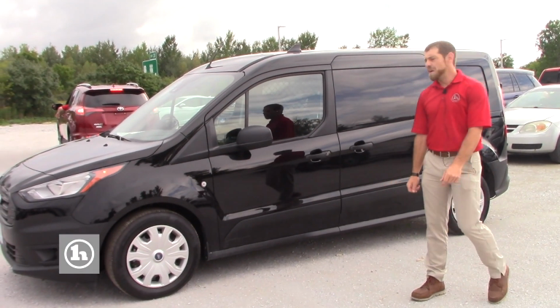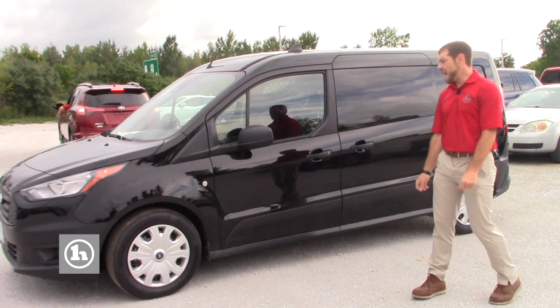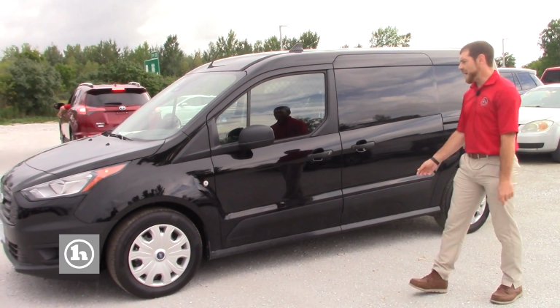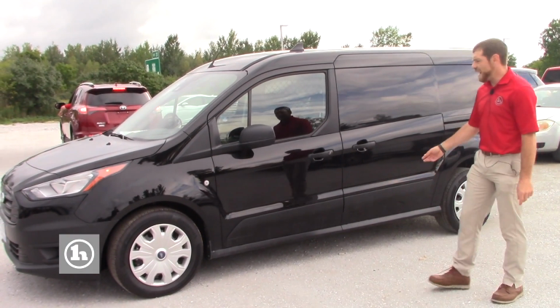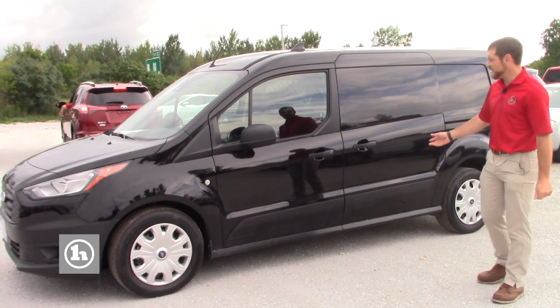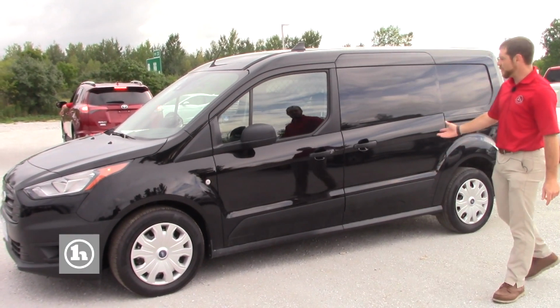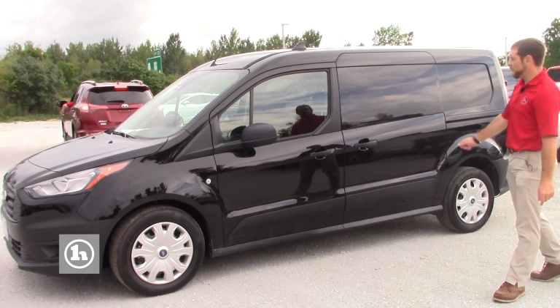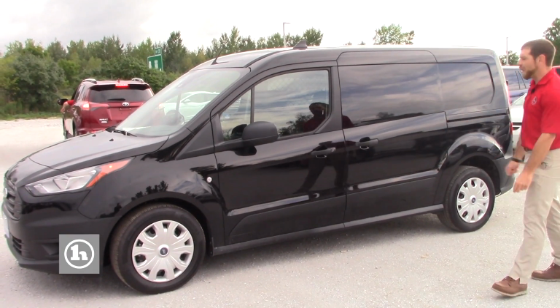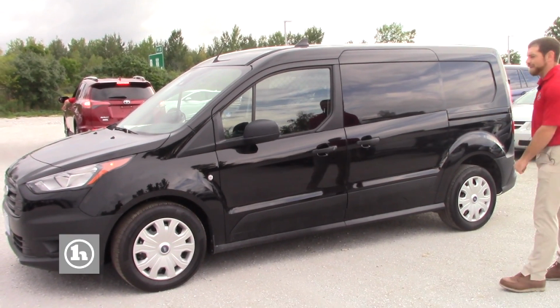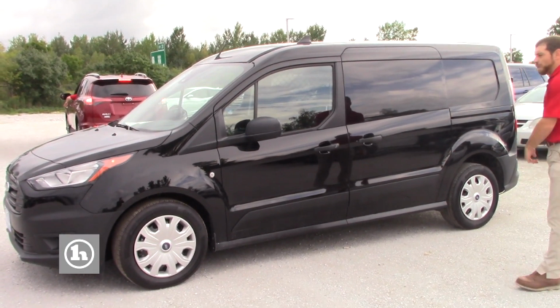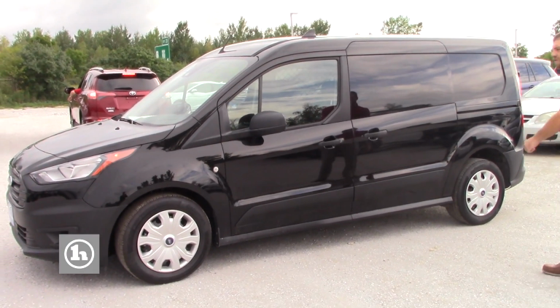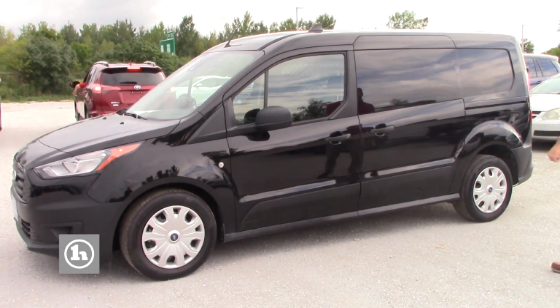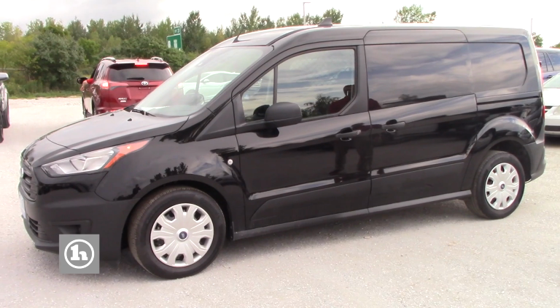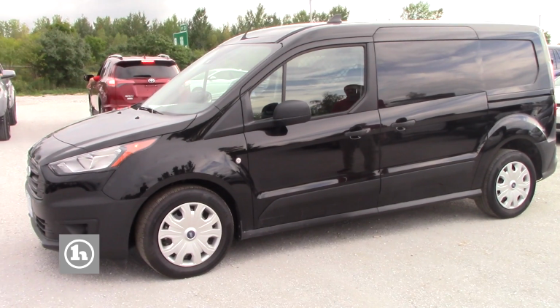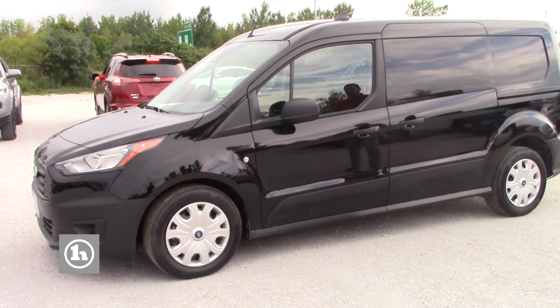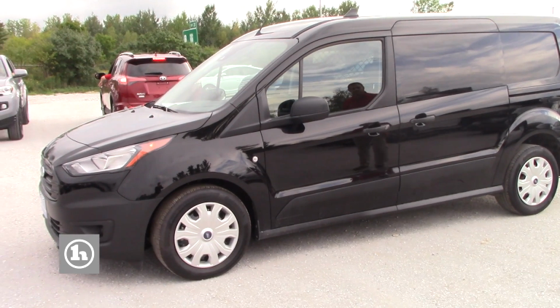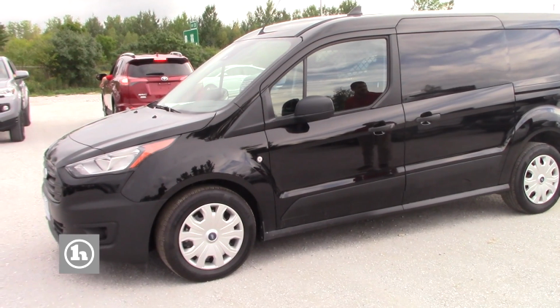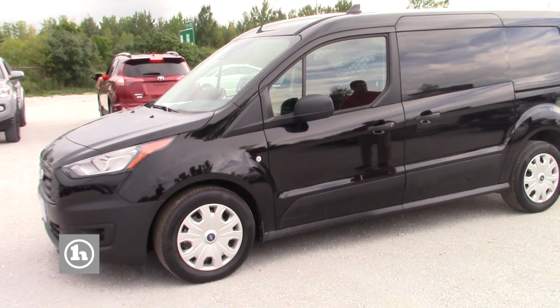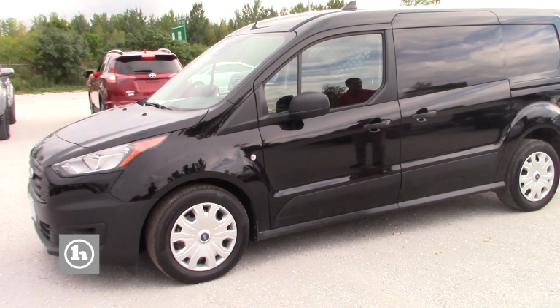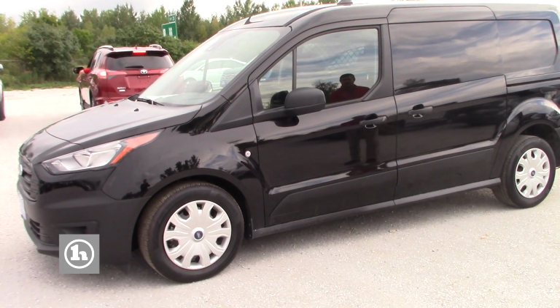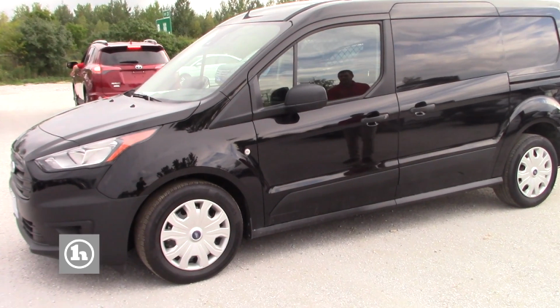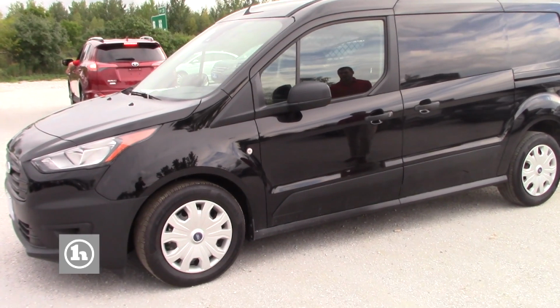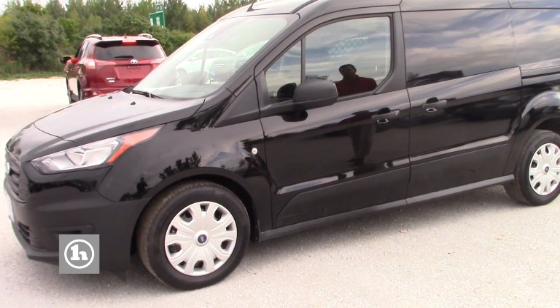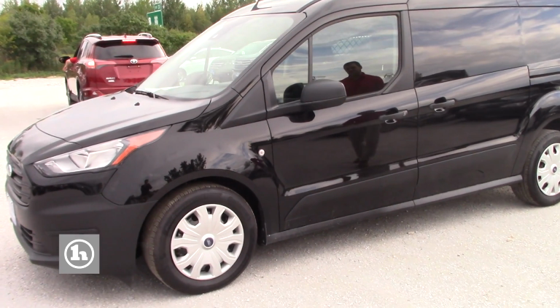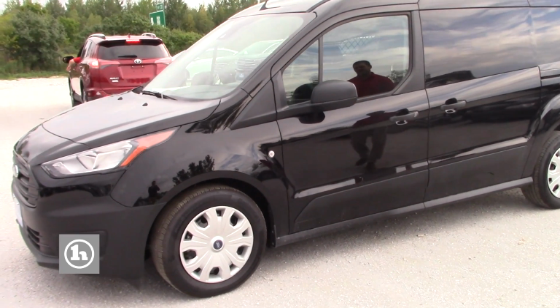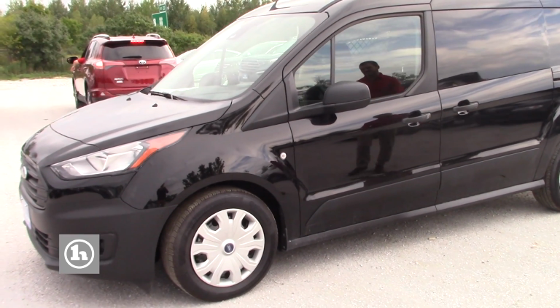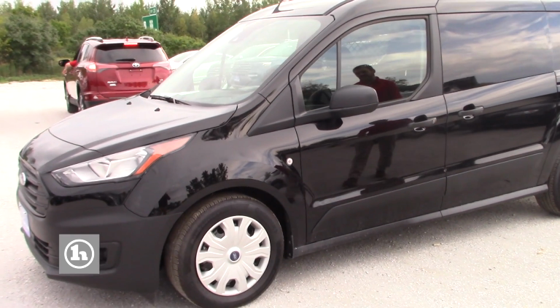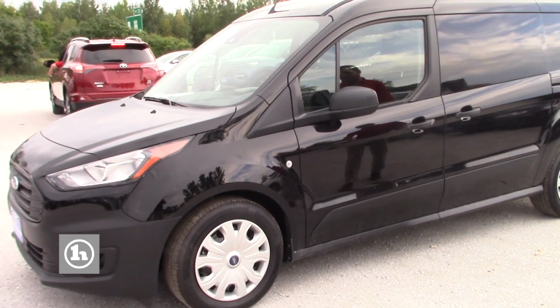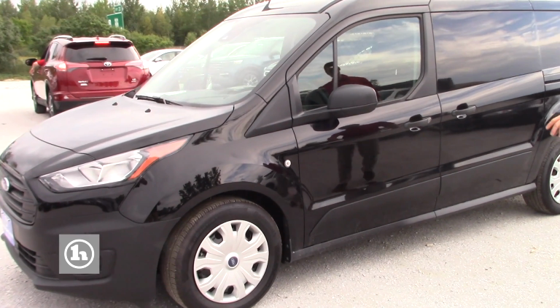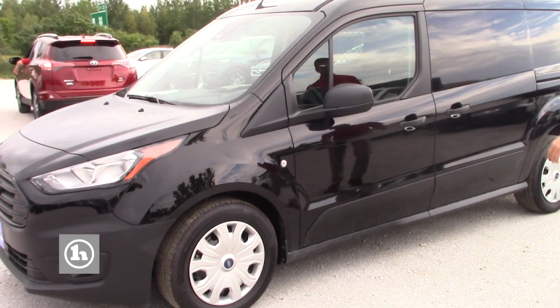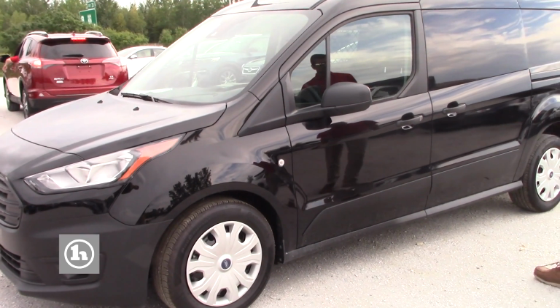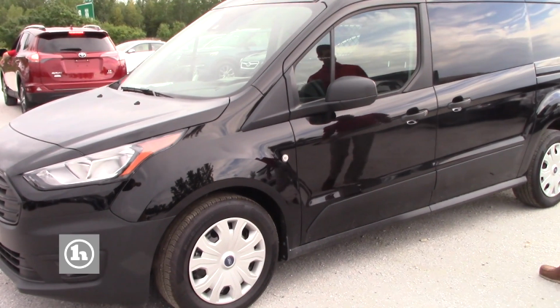Behind me I have this beautiful black Ford Transit van that you have inquired about. As you can see, it has the standard hubcaps on there.